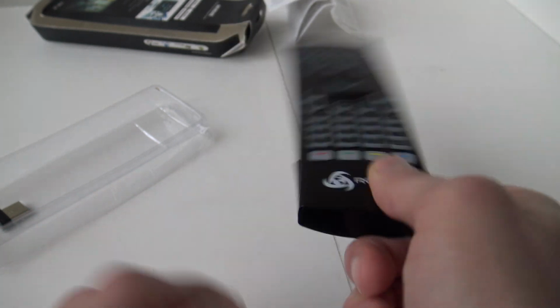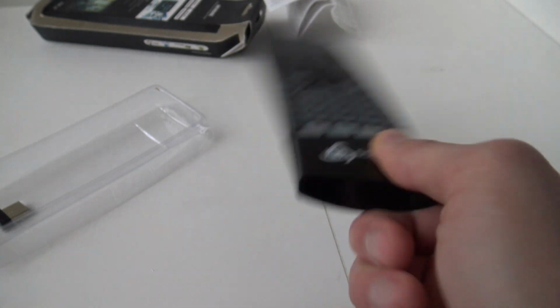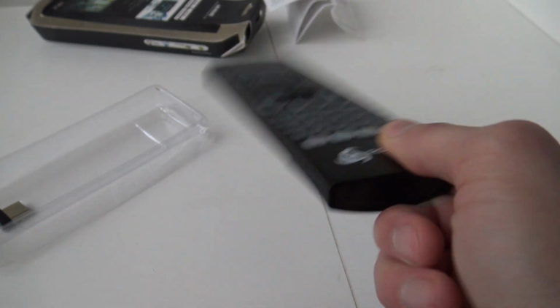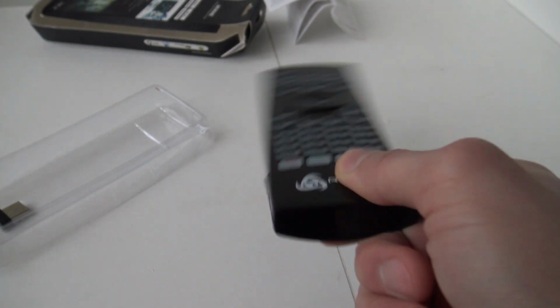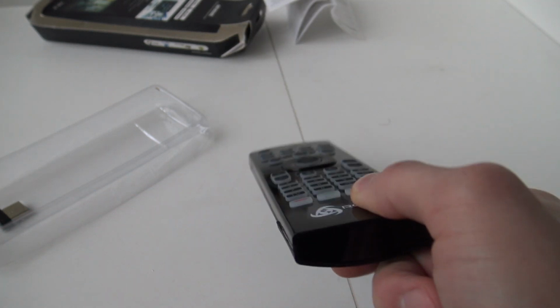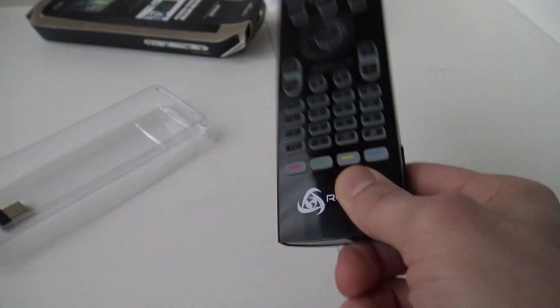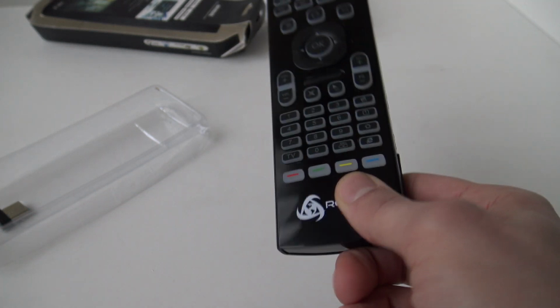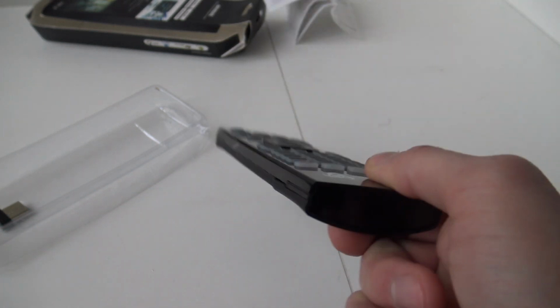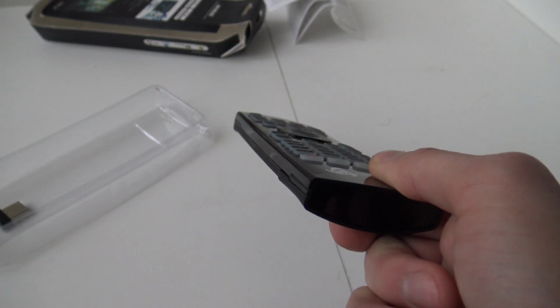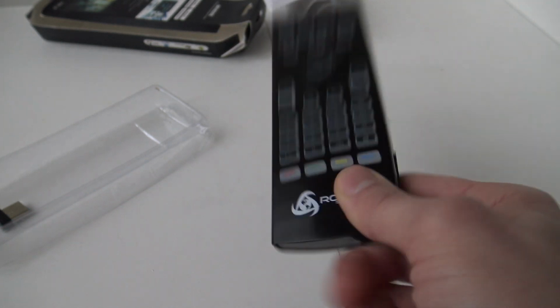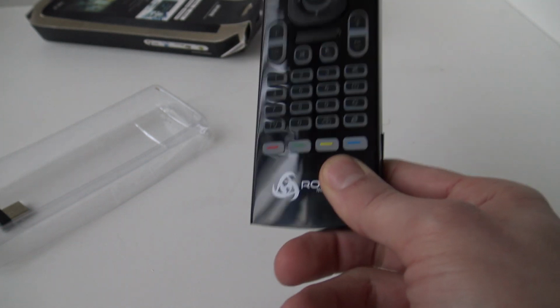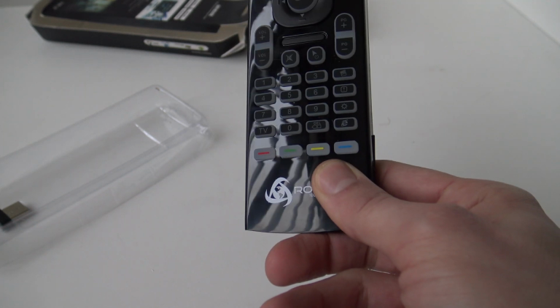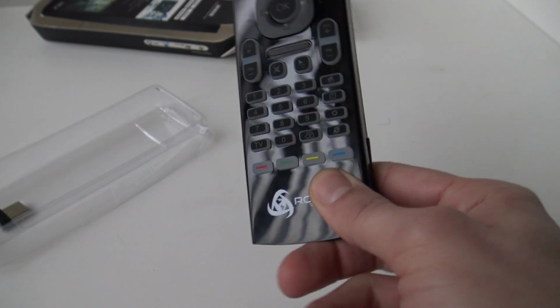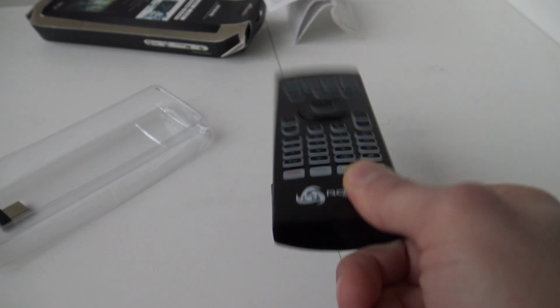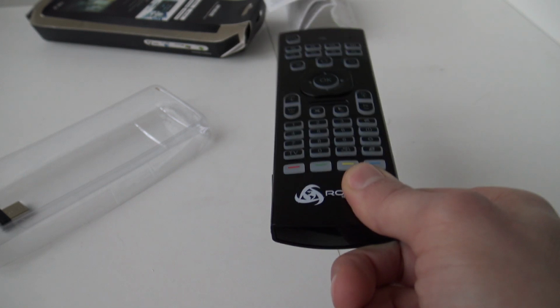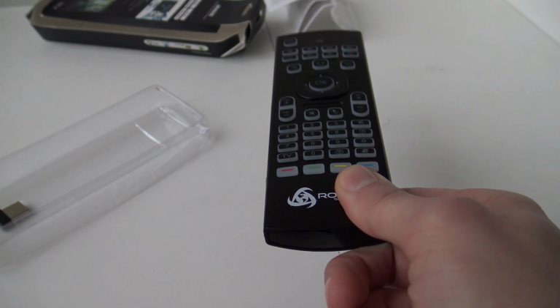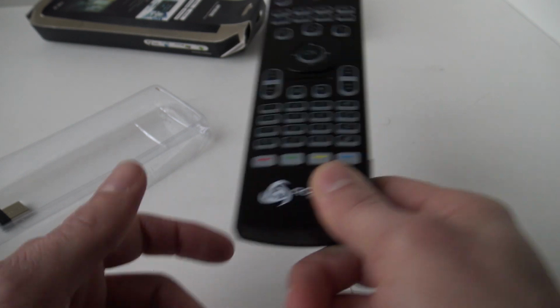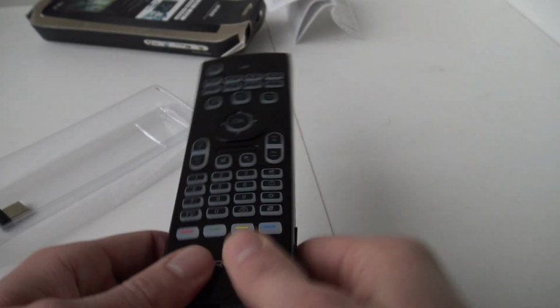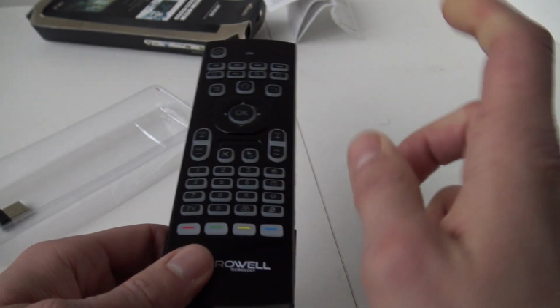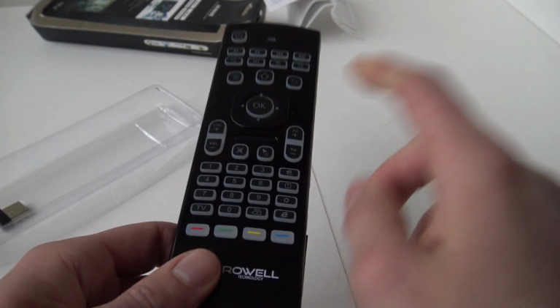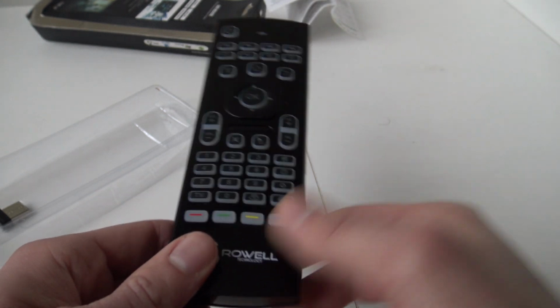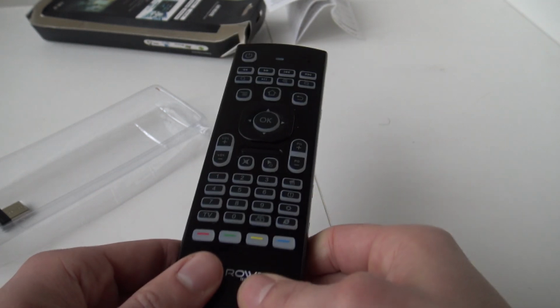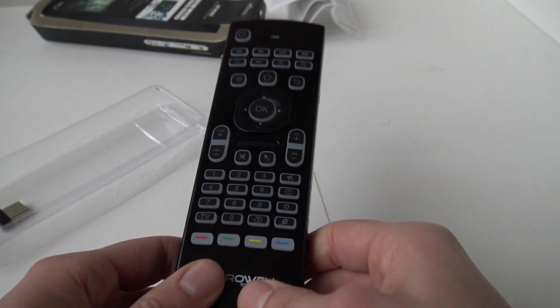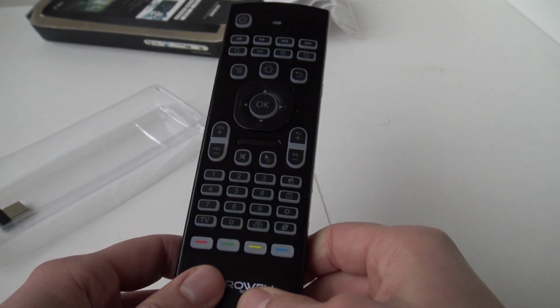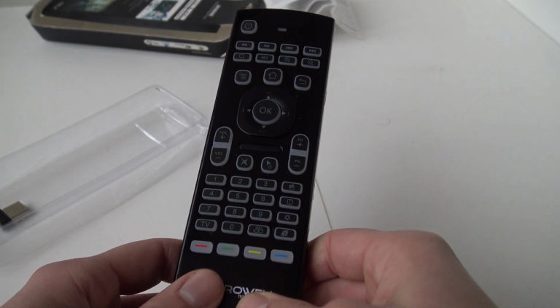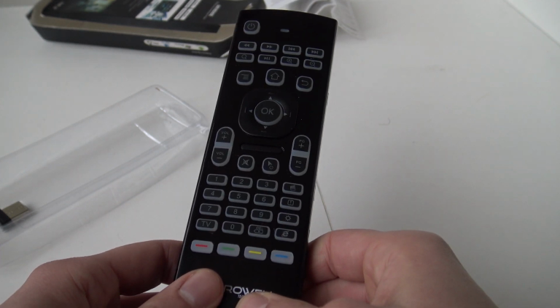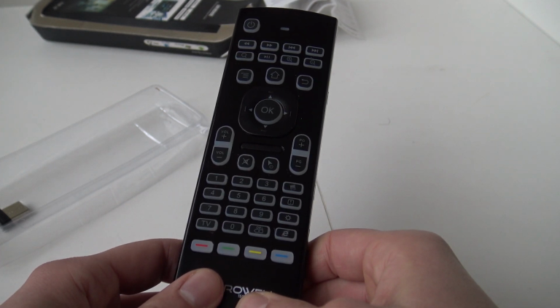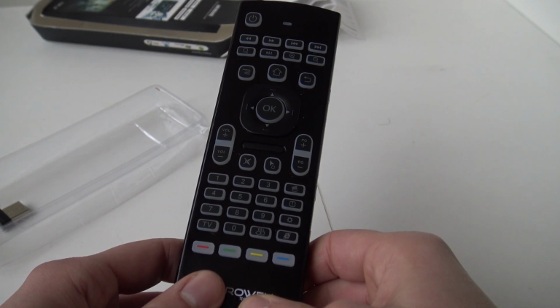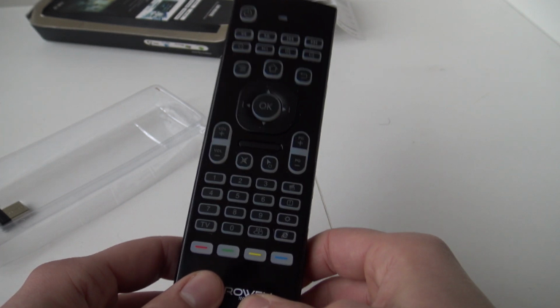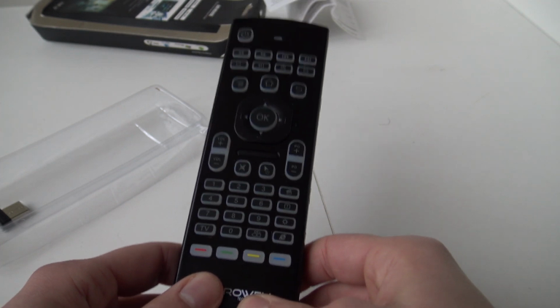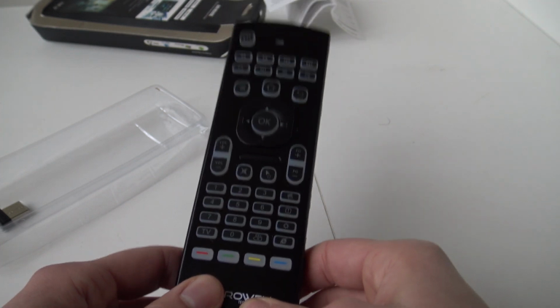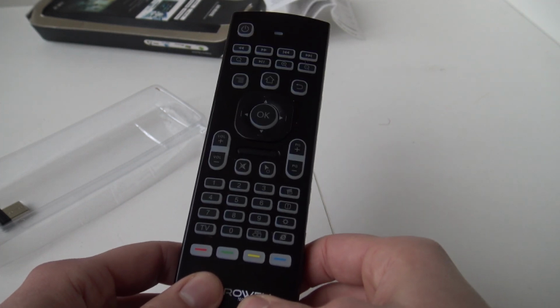Let's use it like a Wii remote from Nintendo, and then we are going to test it out on my television because I am very curious how does it work.